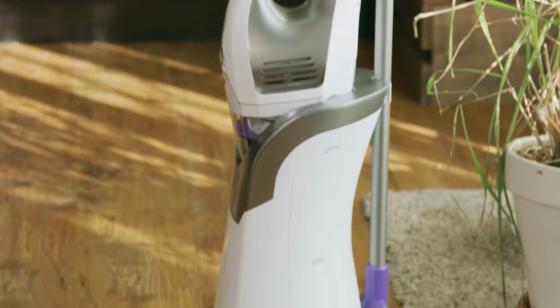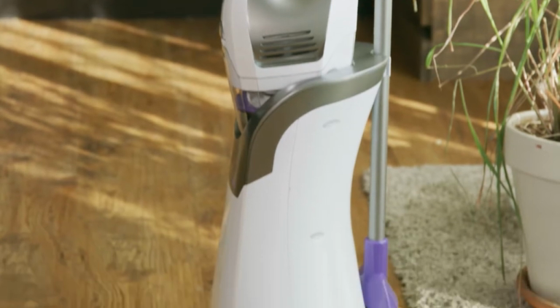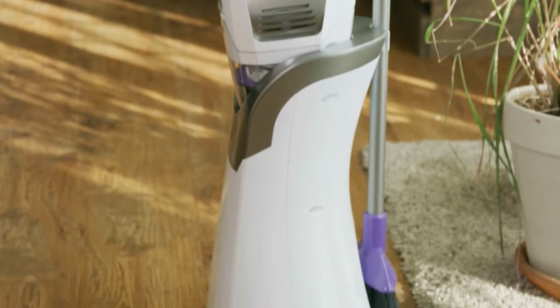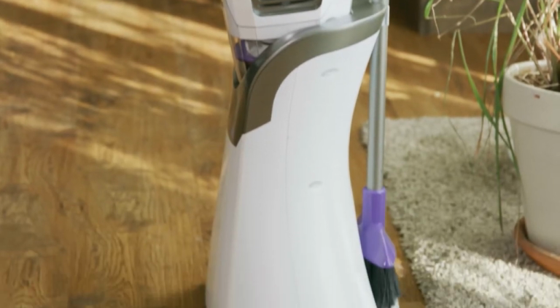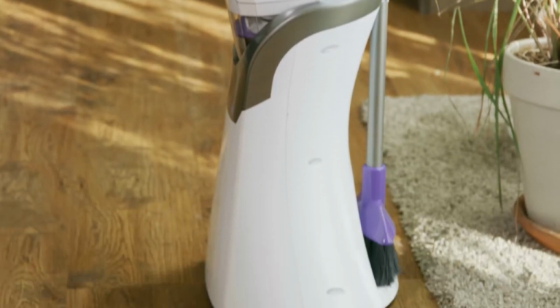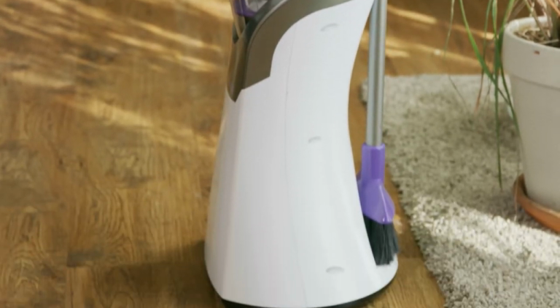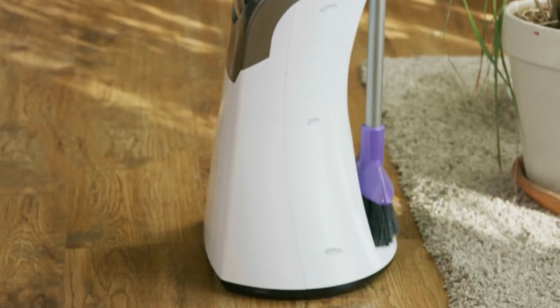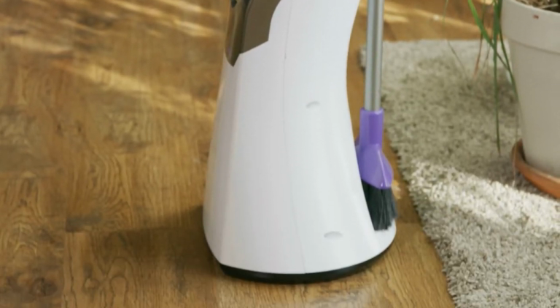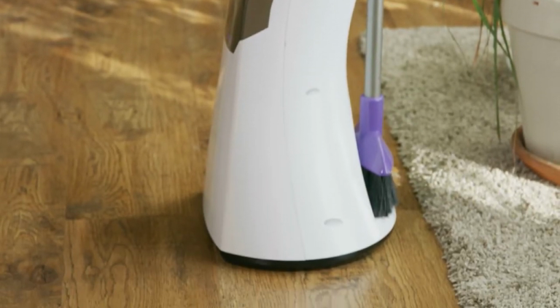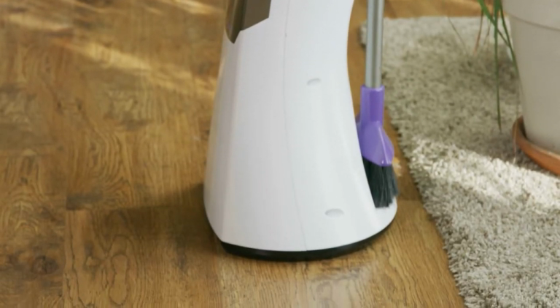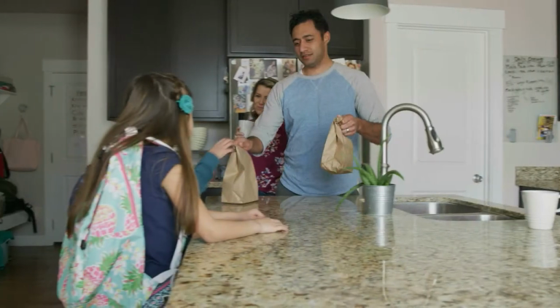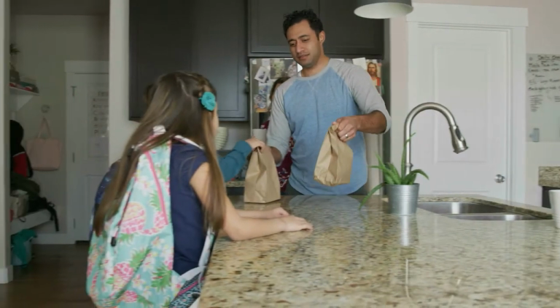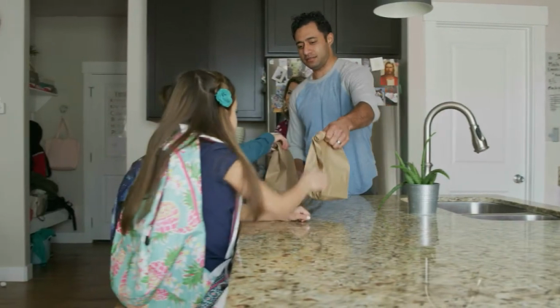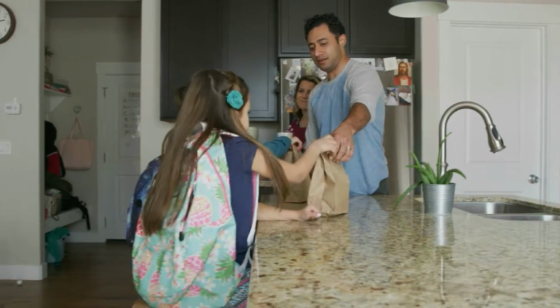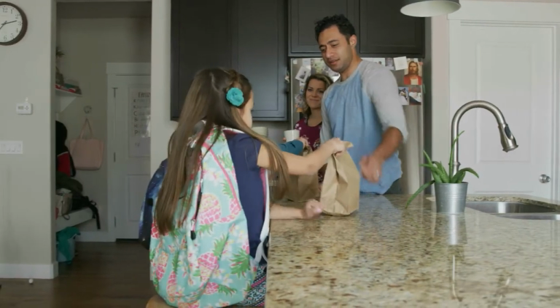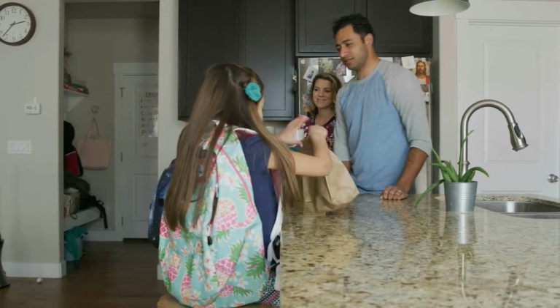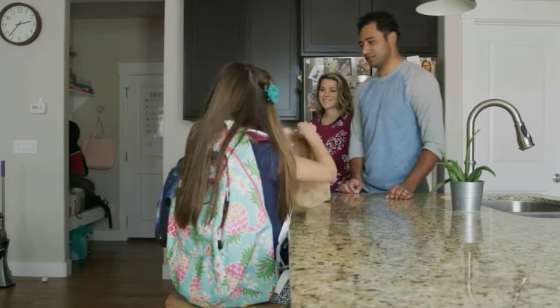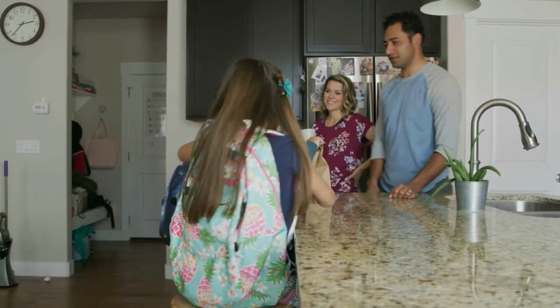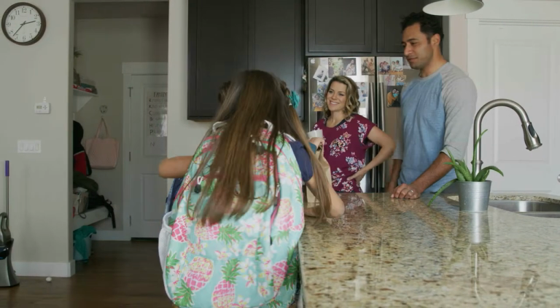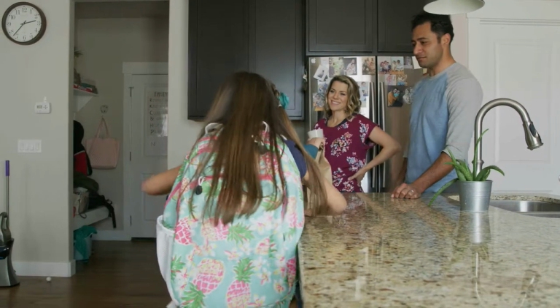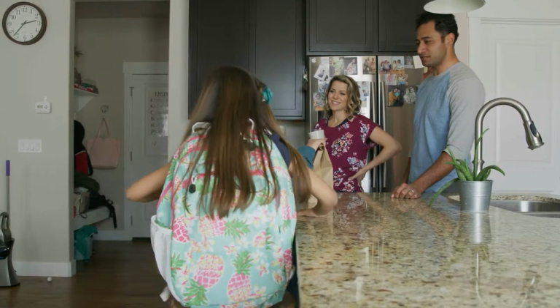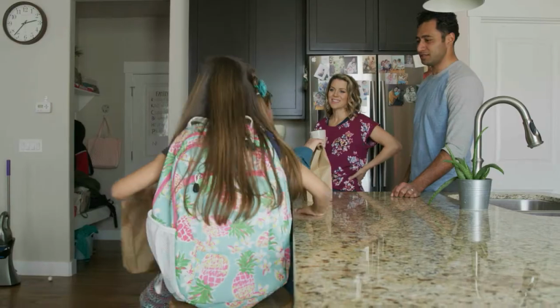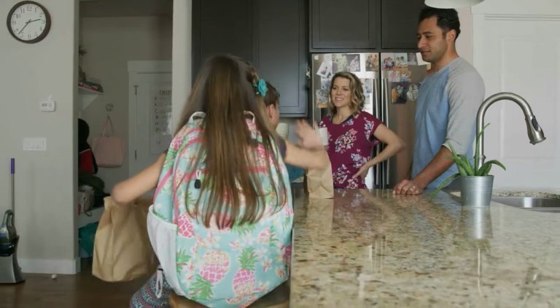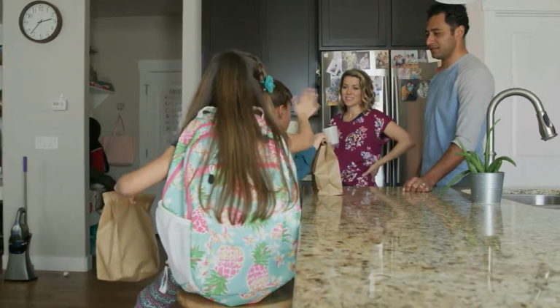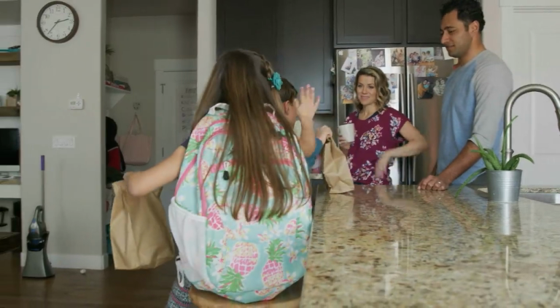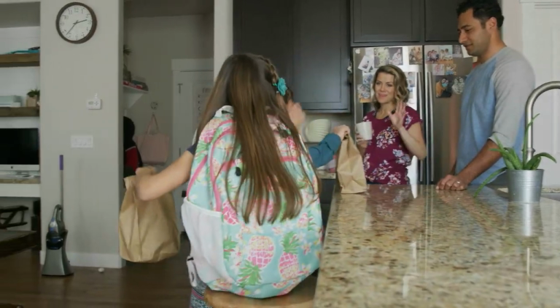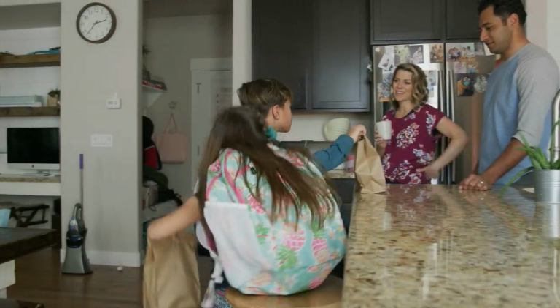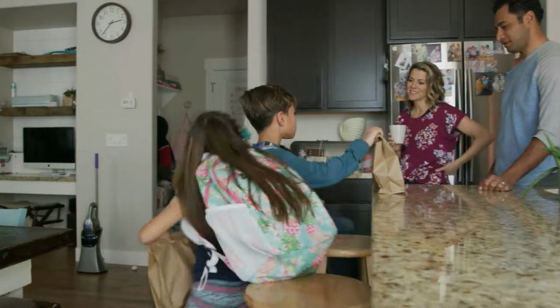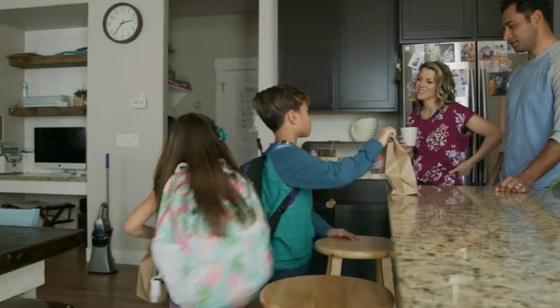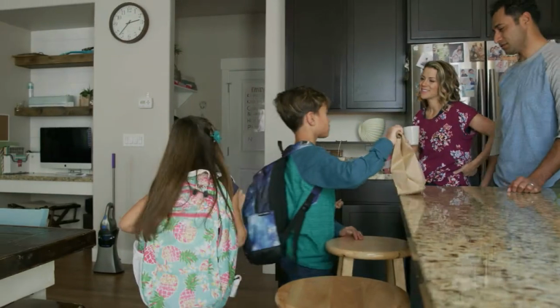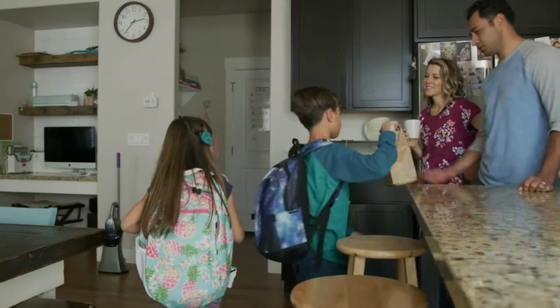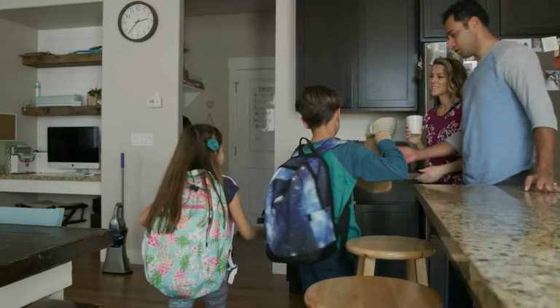With its beautiful form factor, always-charged genius, and revolutionary design, DragVac is an incredible upgrade to every home.